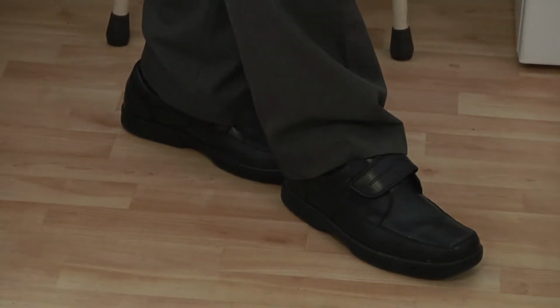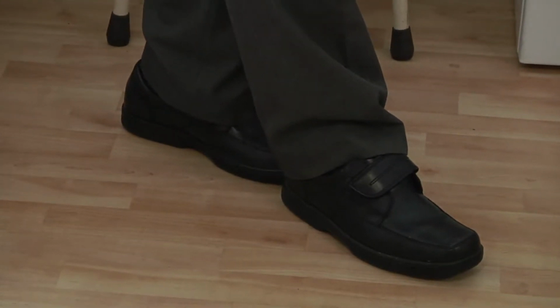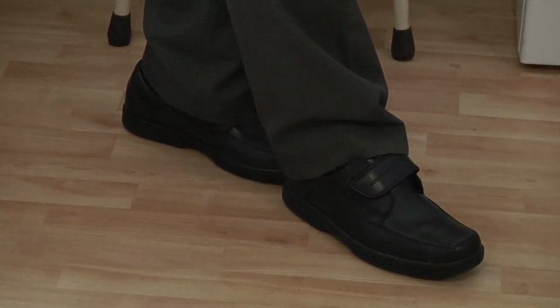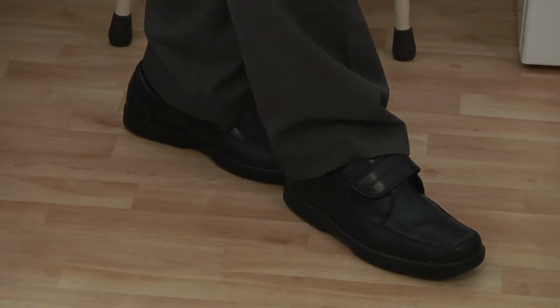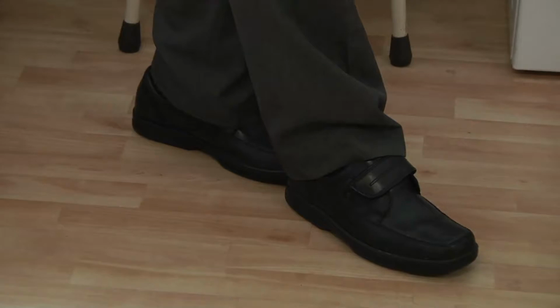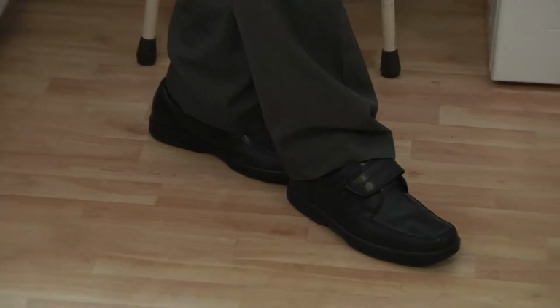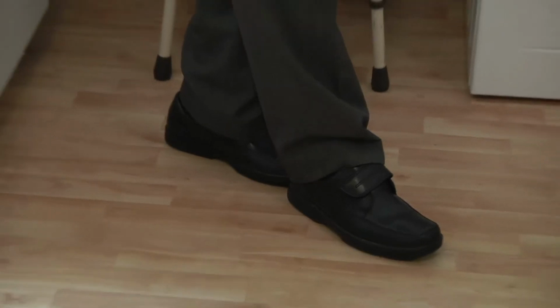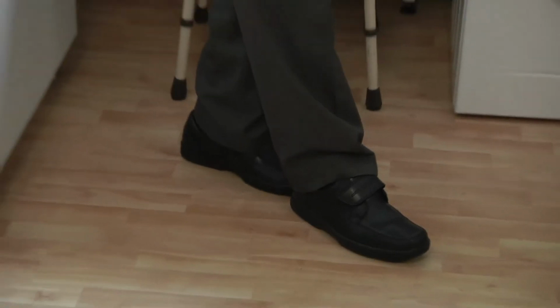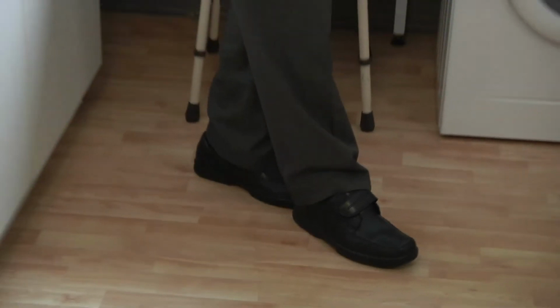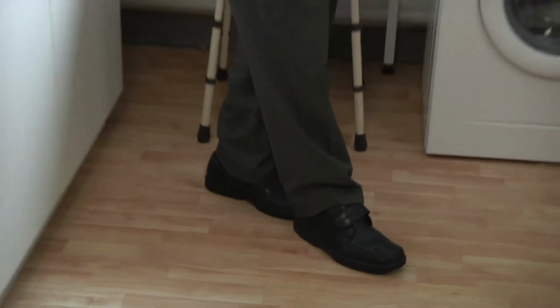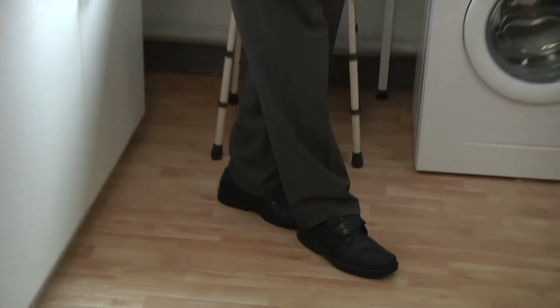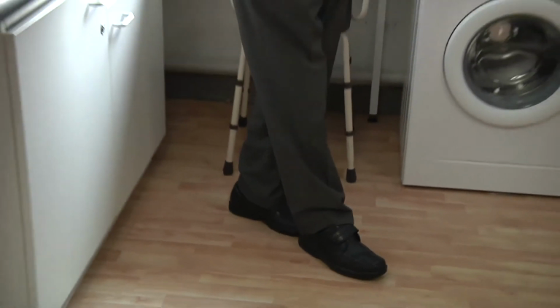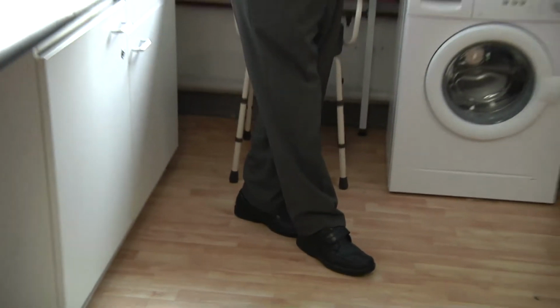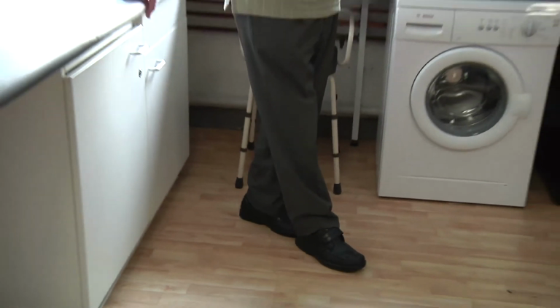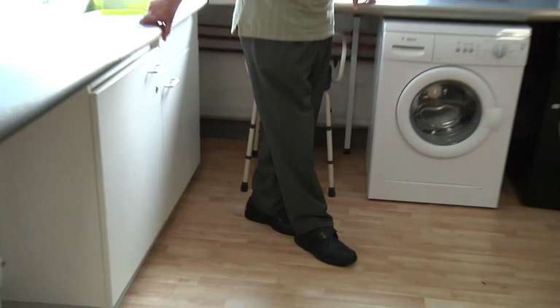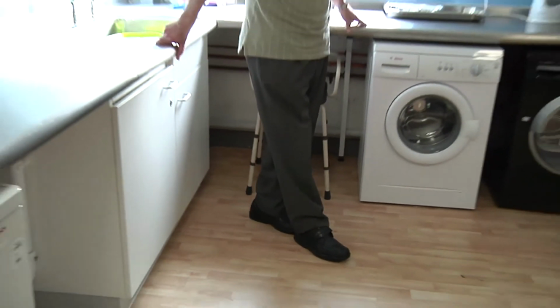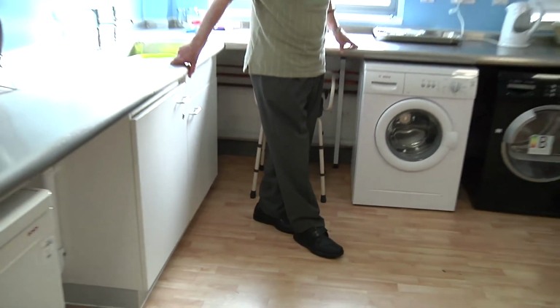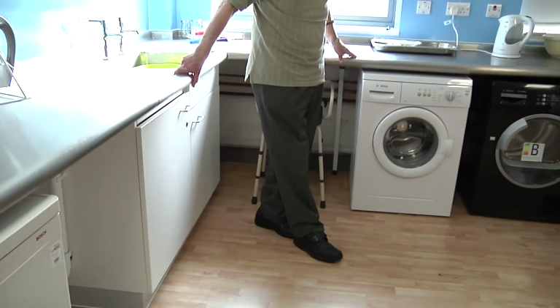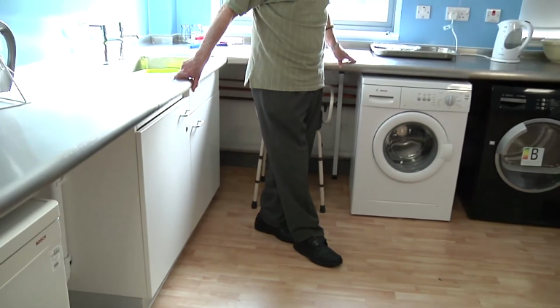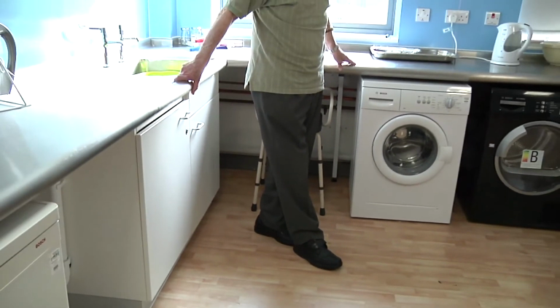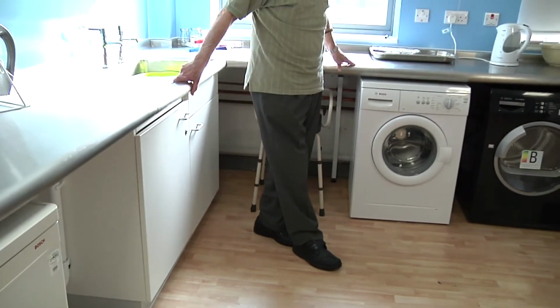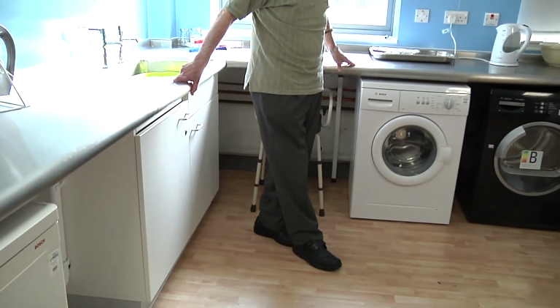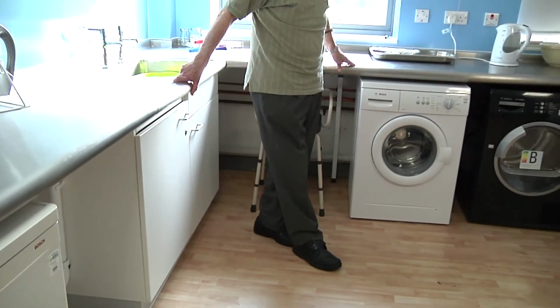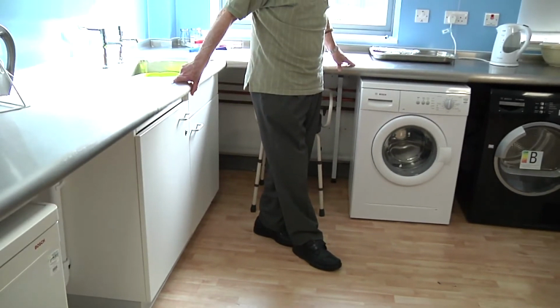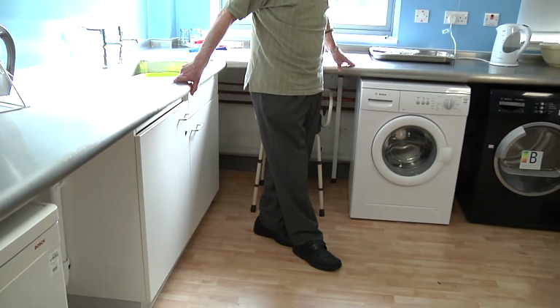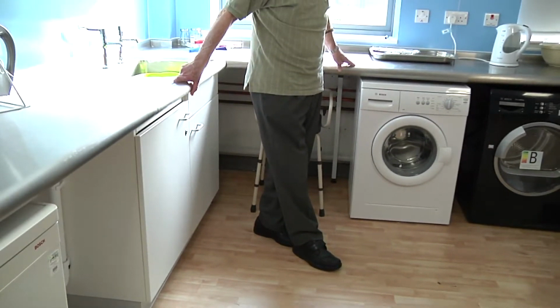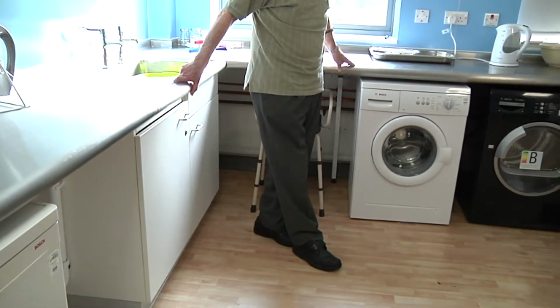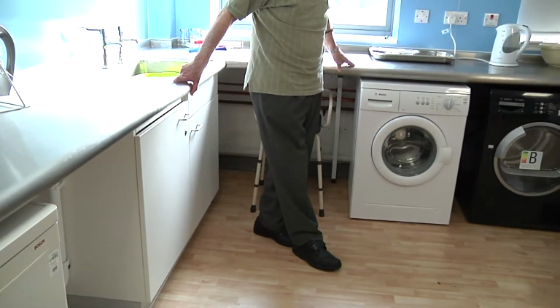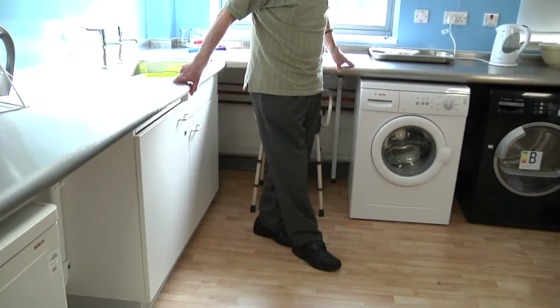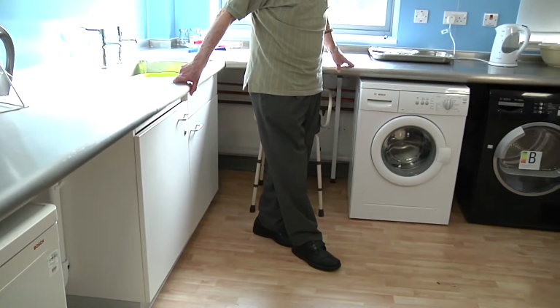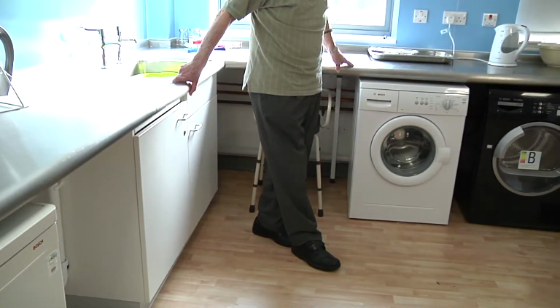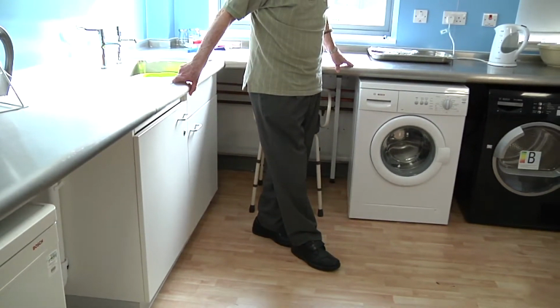Try to increase the time you can maintain this position, aiming to hold it for a minute.